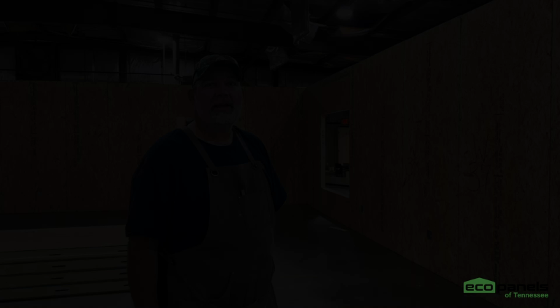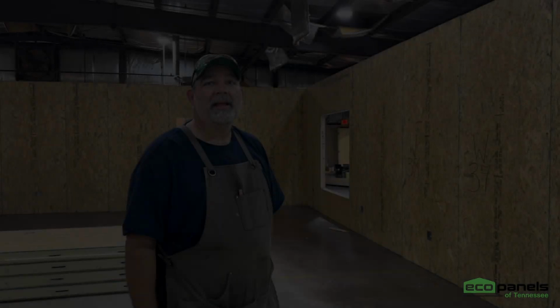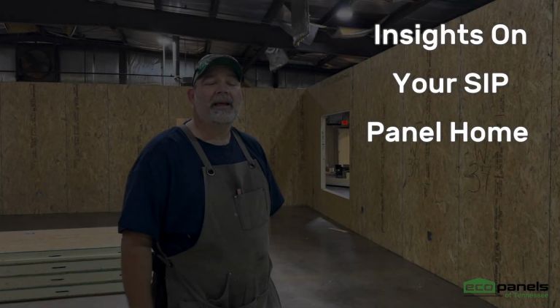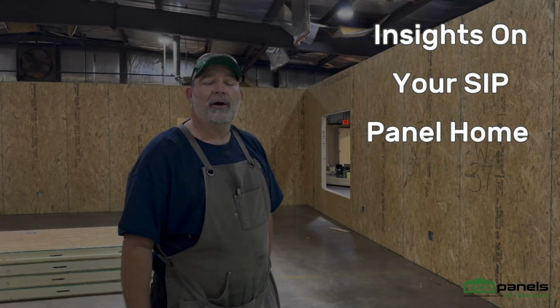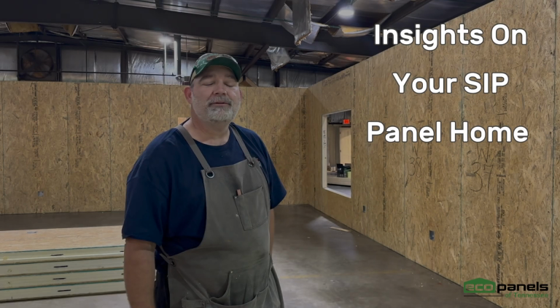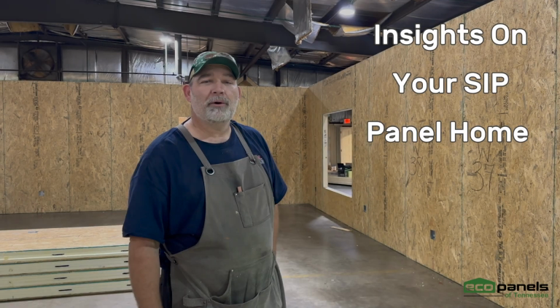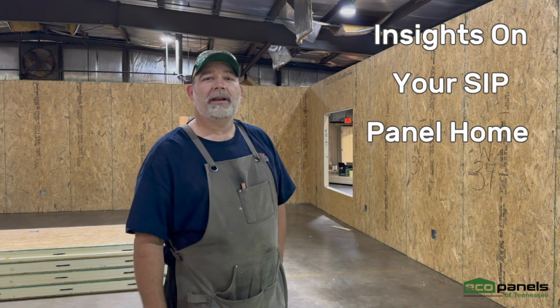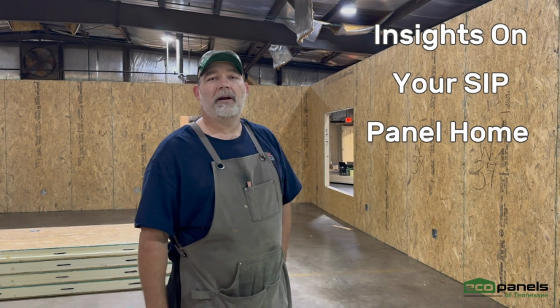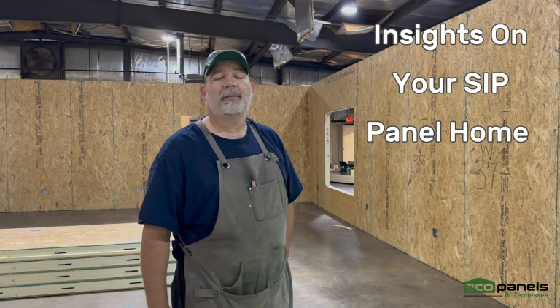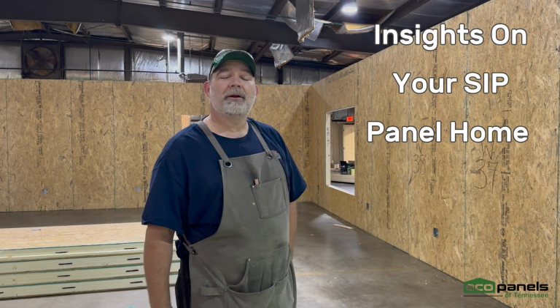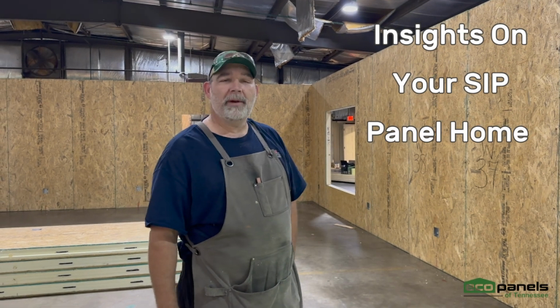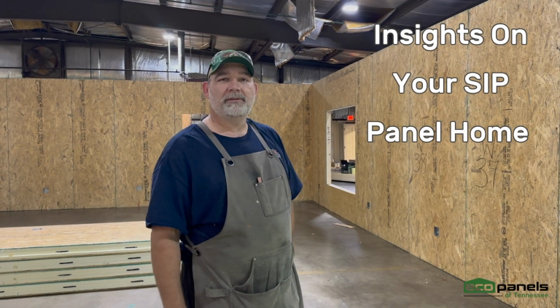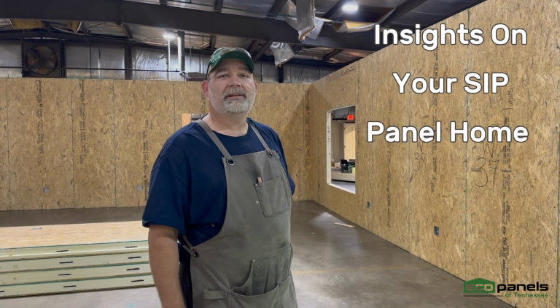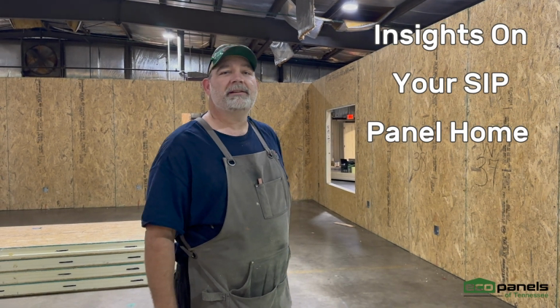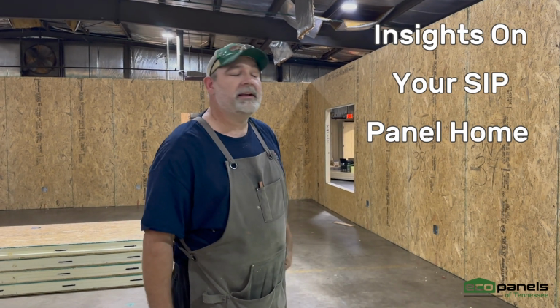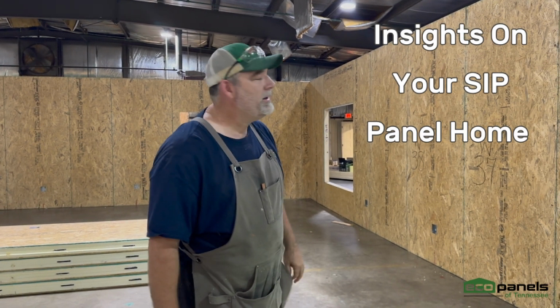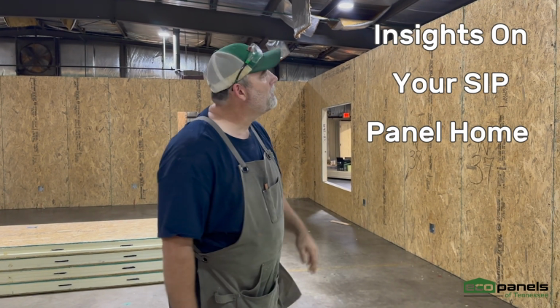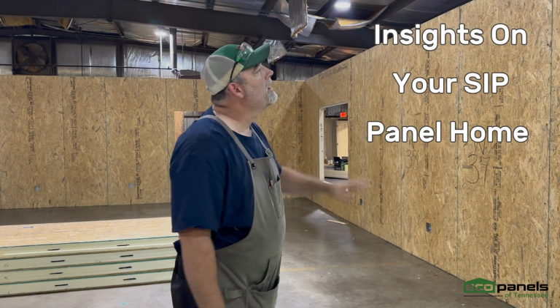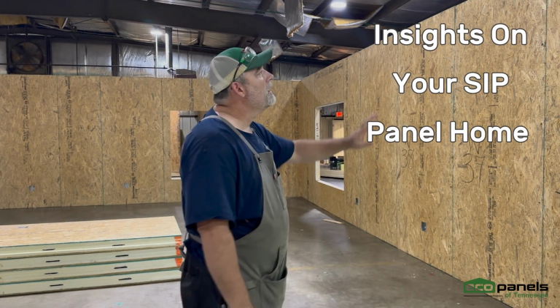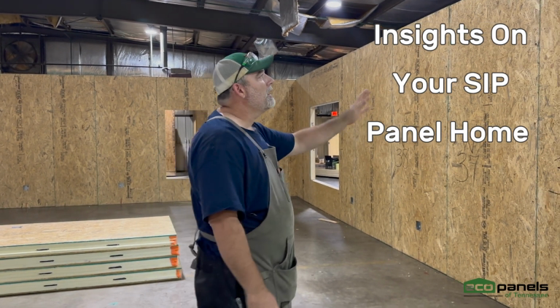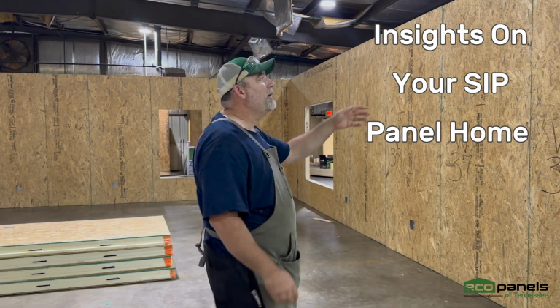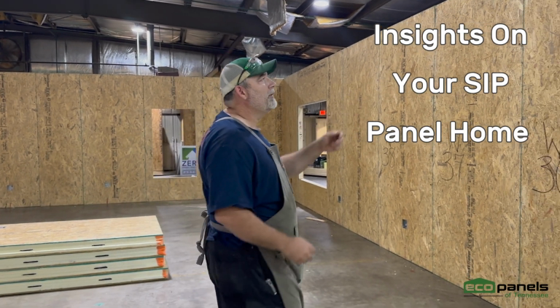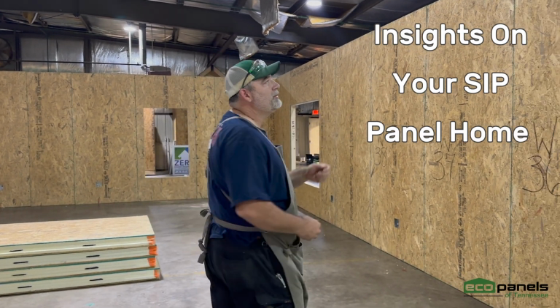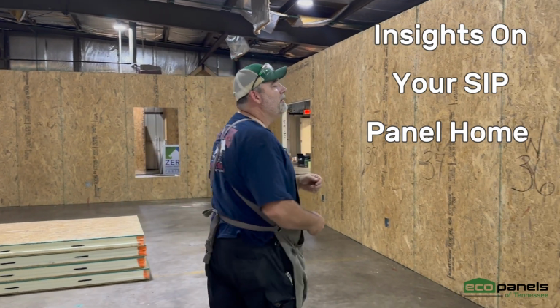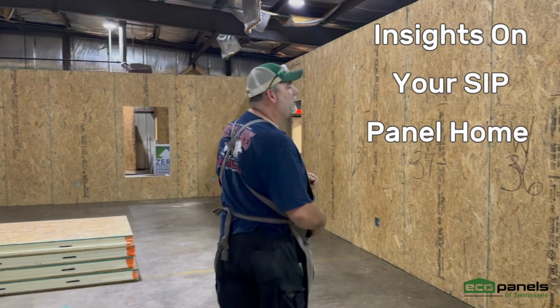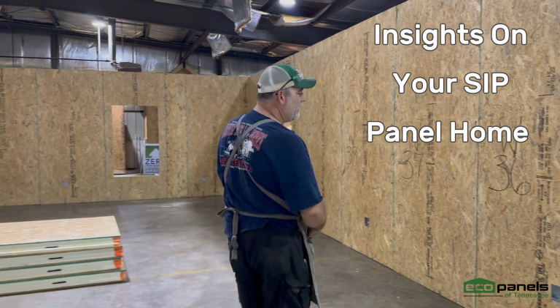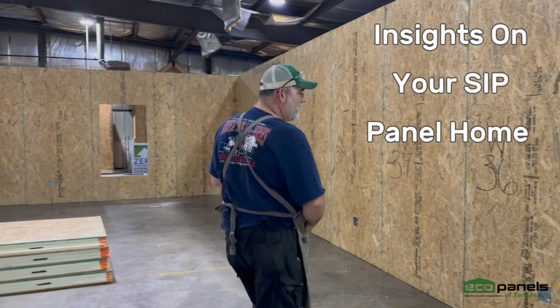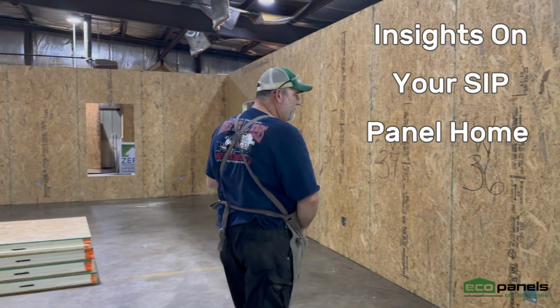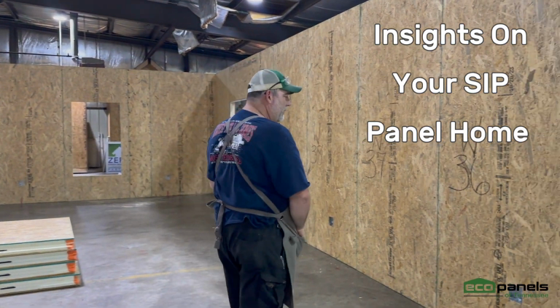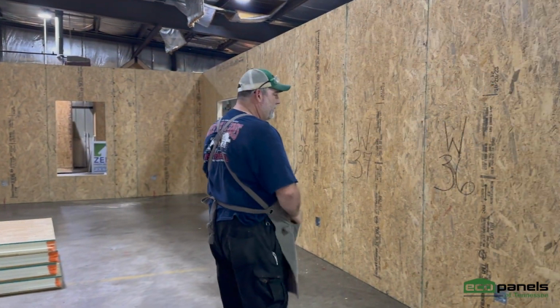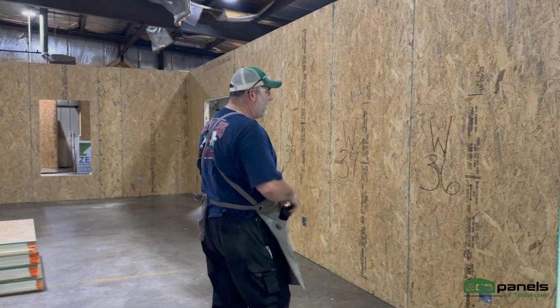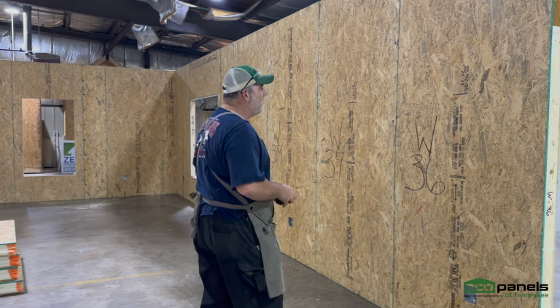Hello, it's Joey Dyer from Eco Pounds of Tennessee. Come here, I'll show you some of the electric on this house.